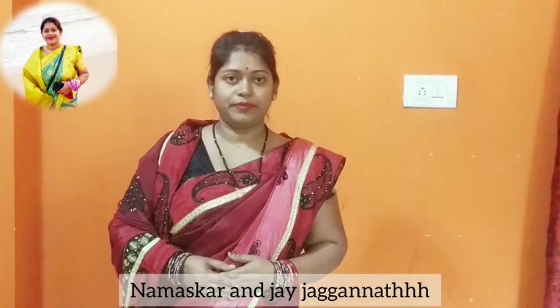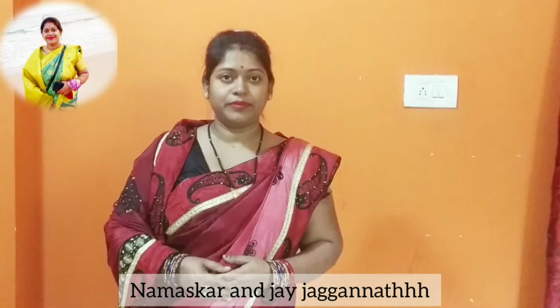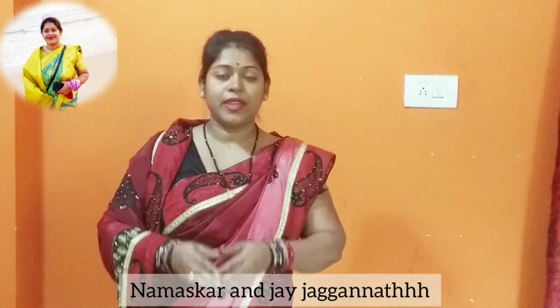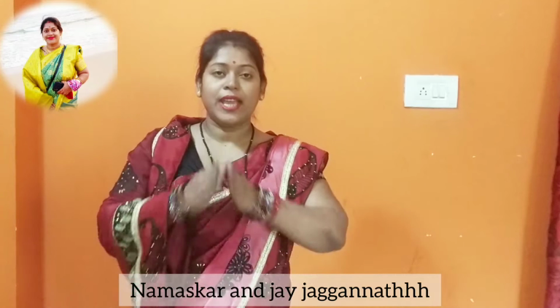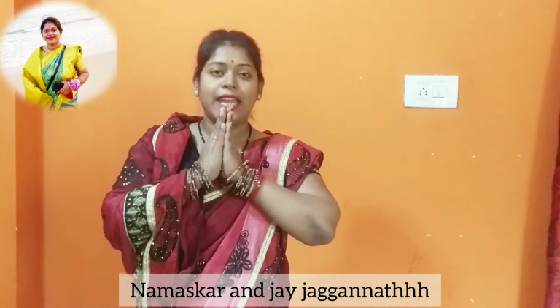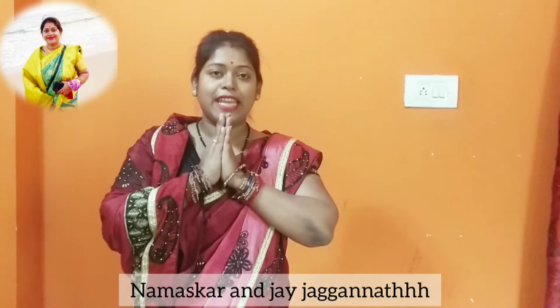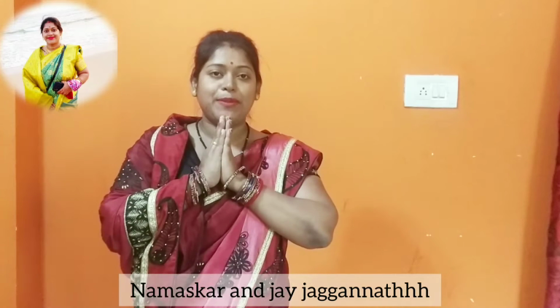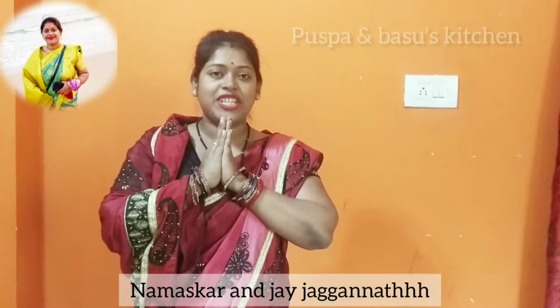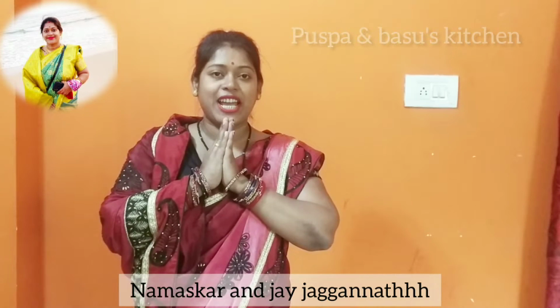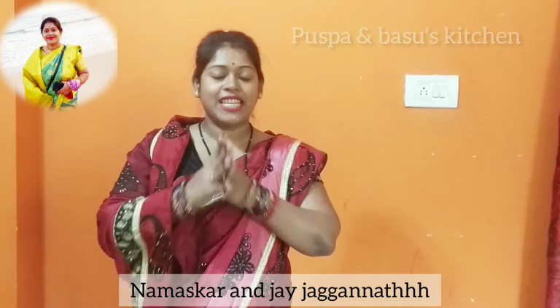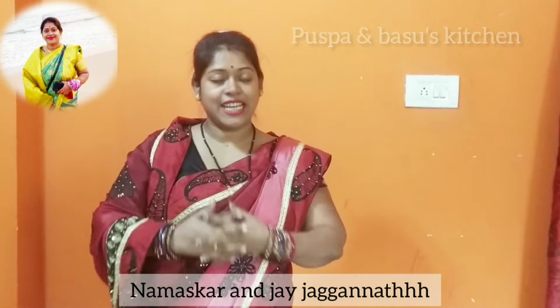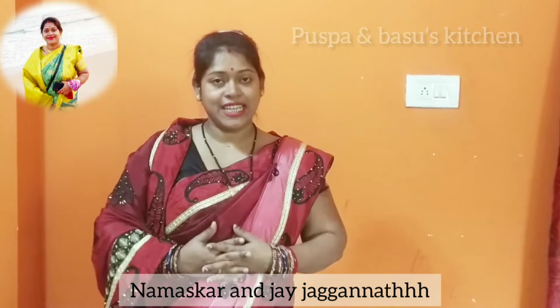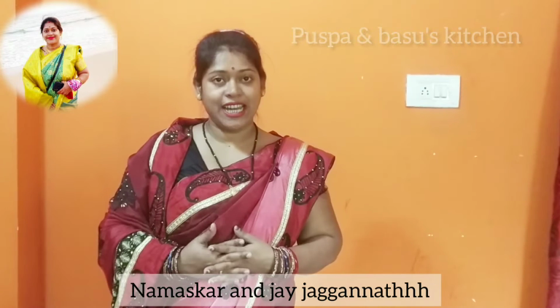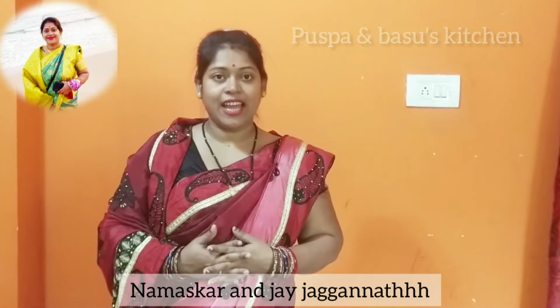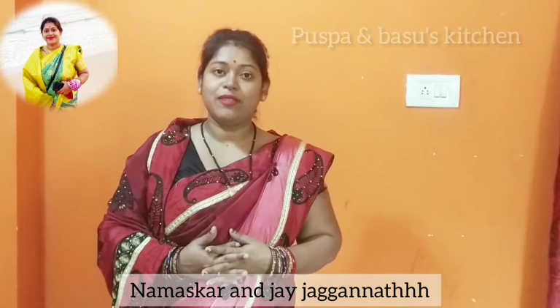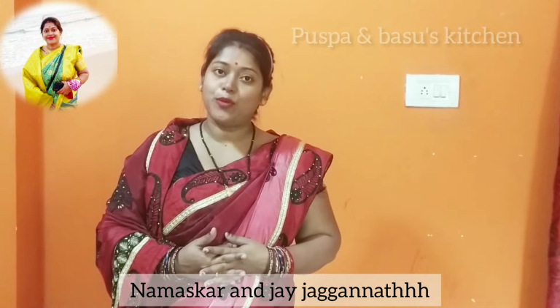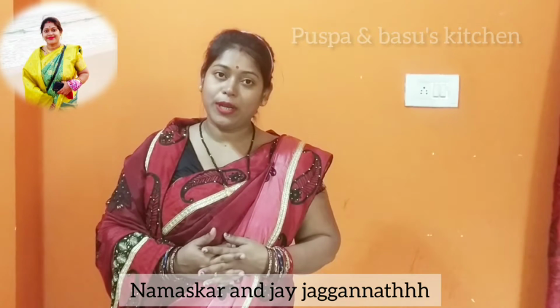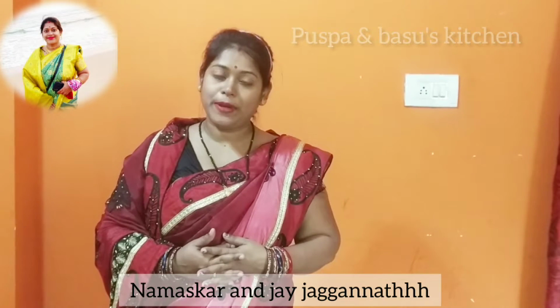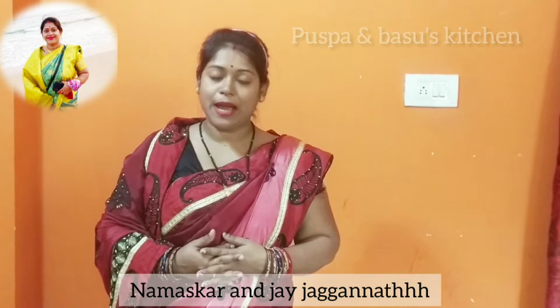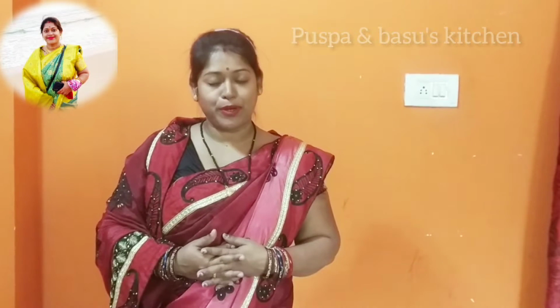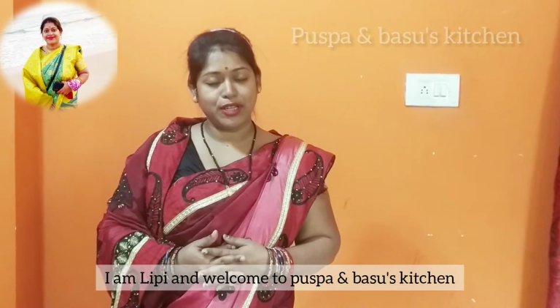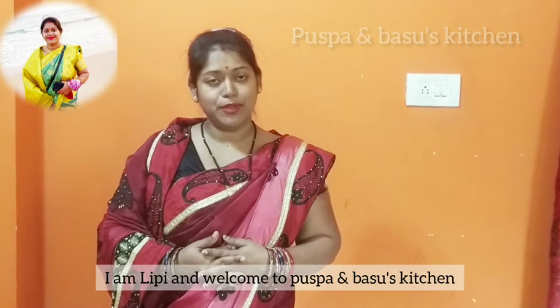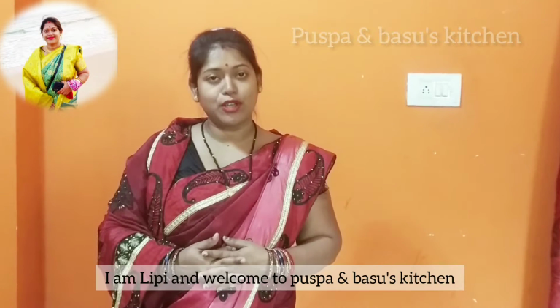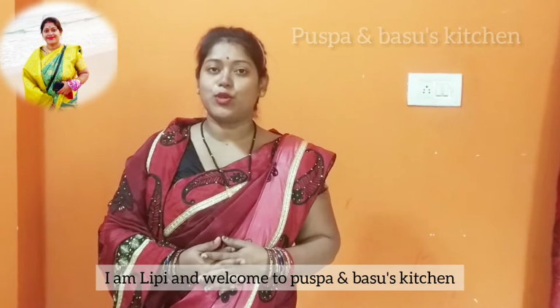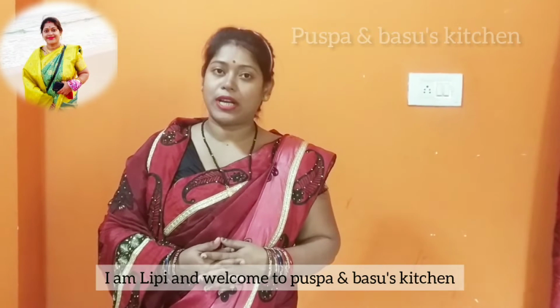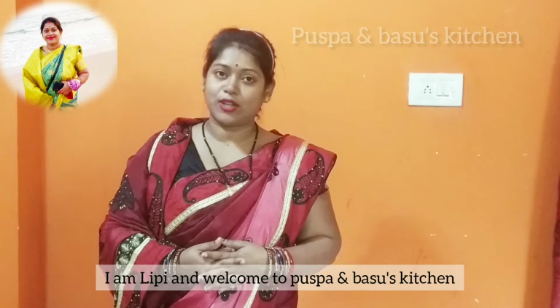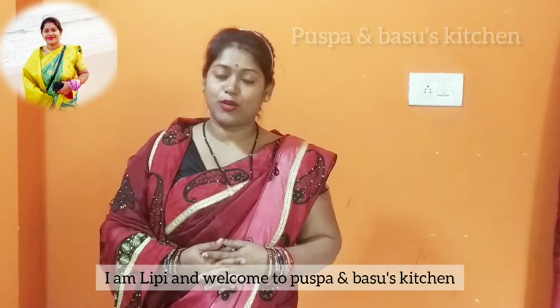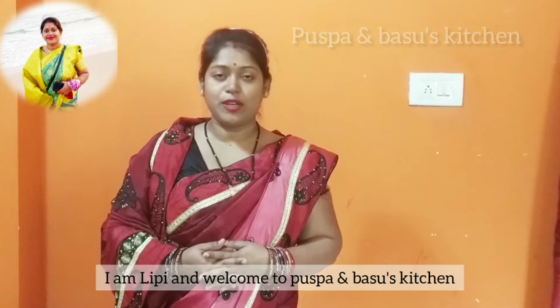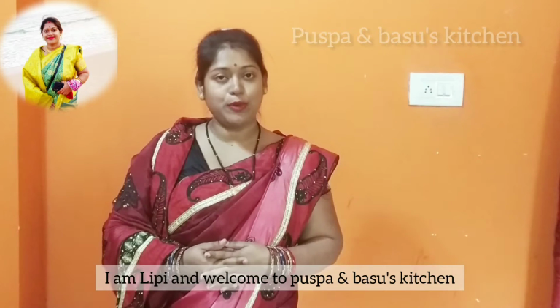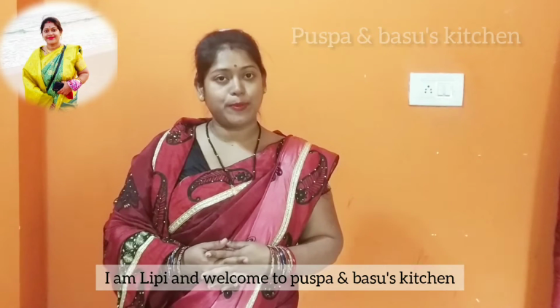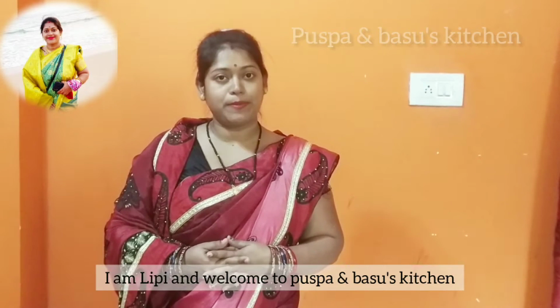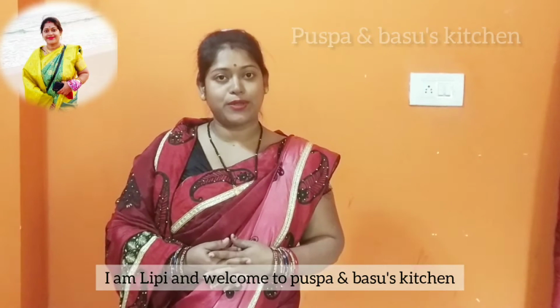Hello, I'm J Jagannath. Welcome back to our Mayan, and welcome to our channel.